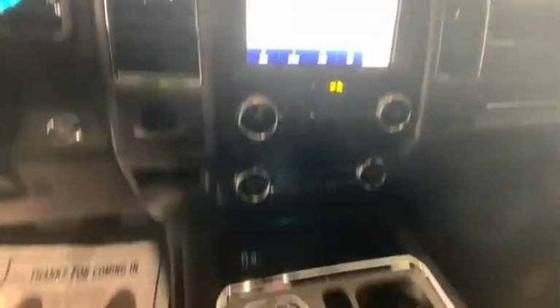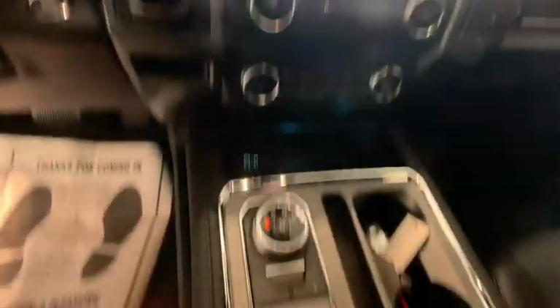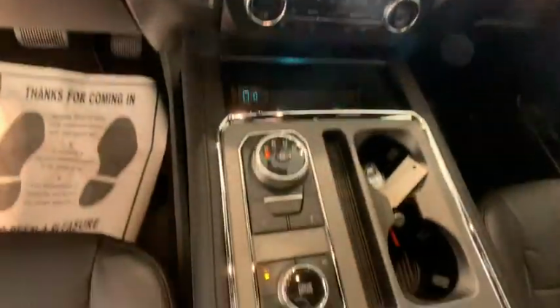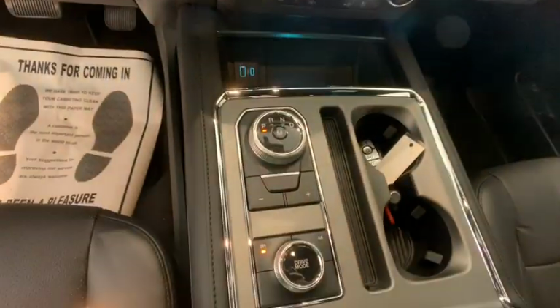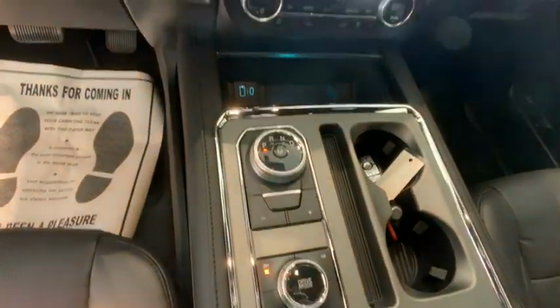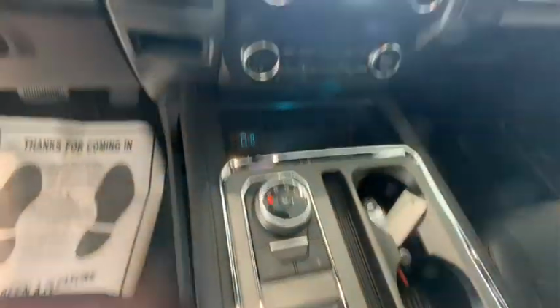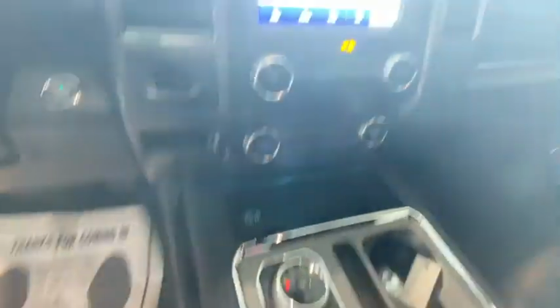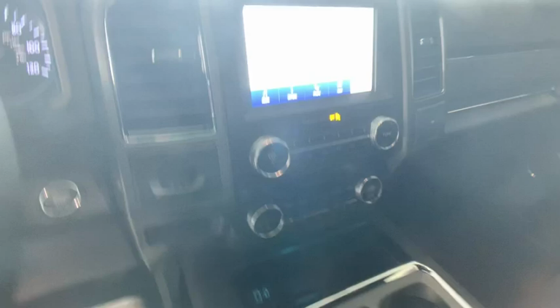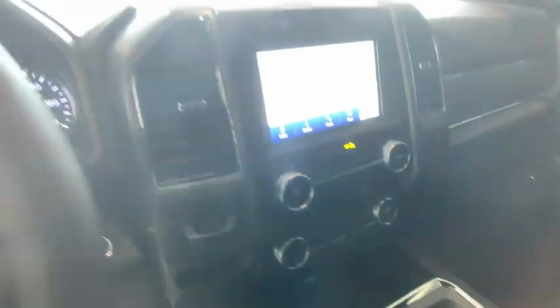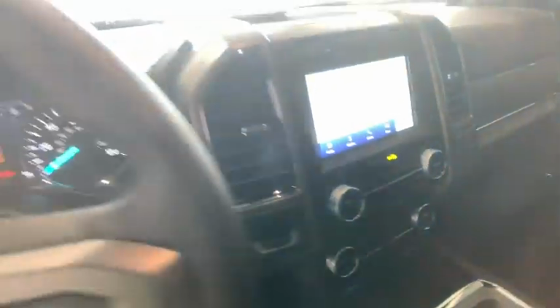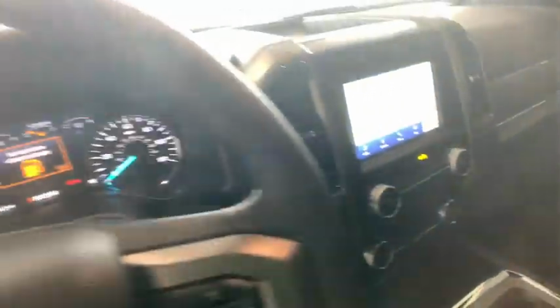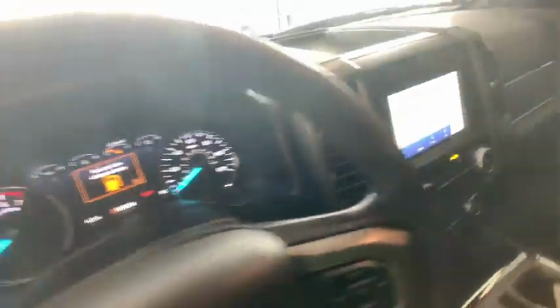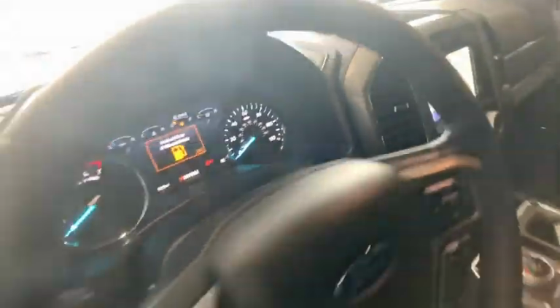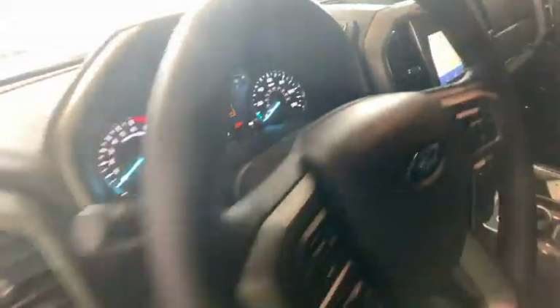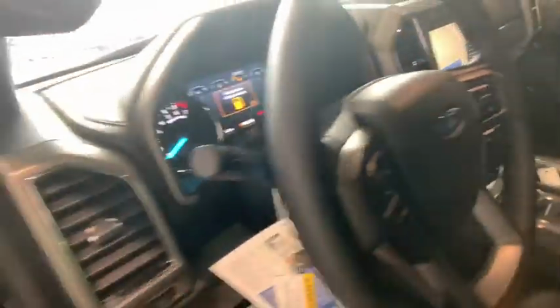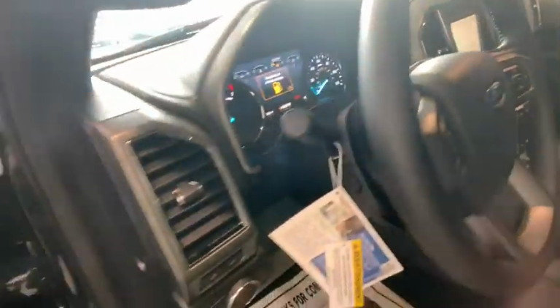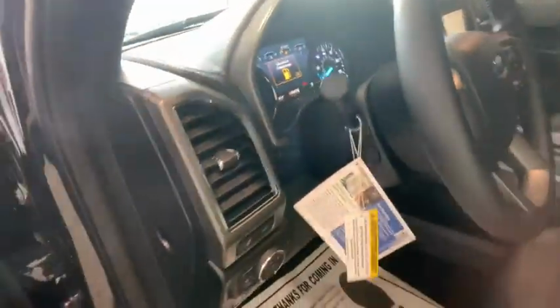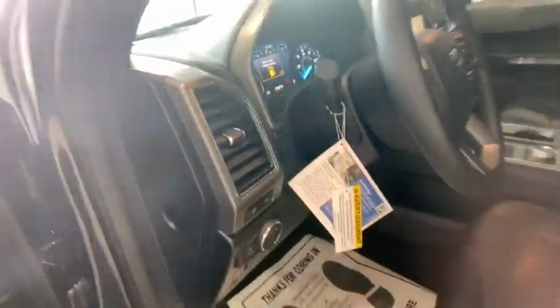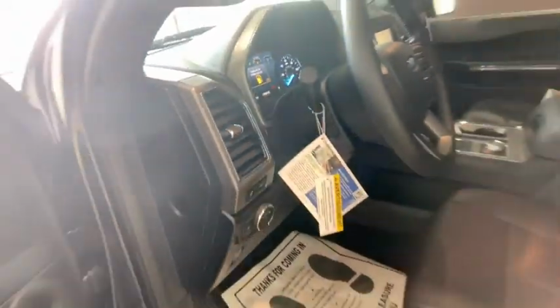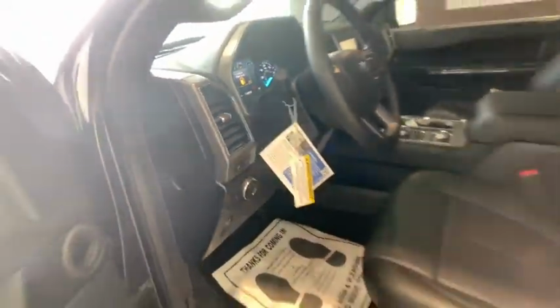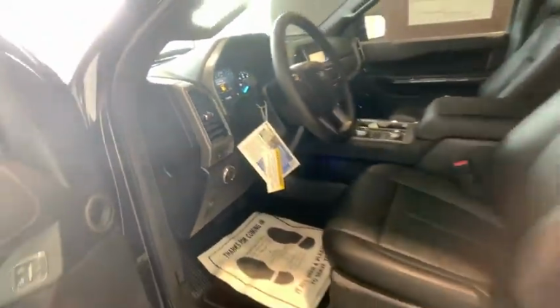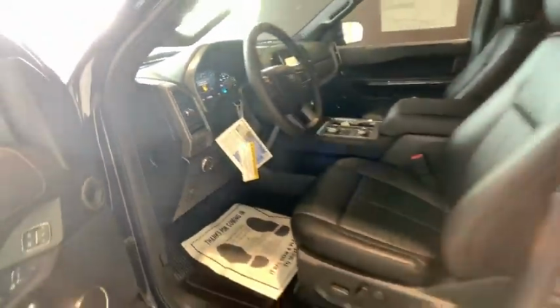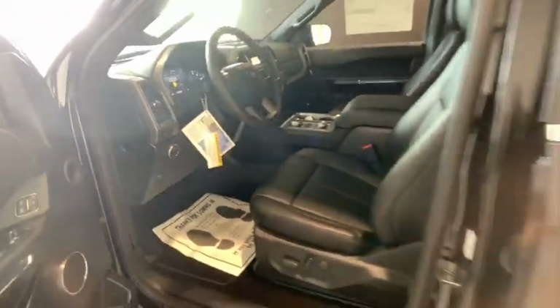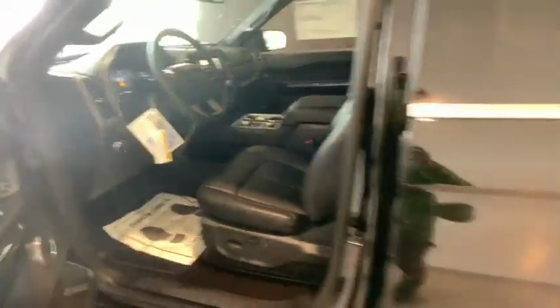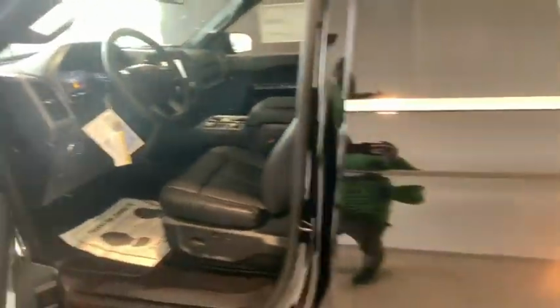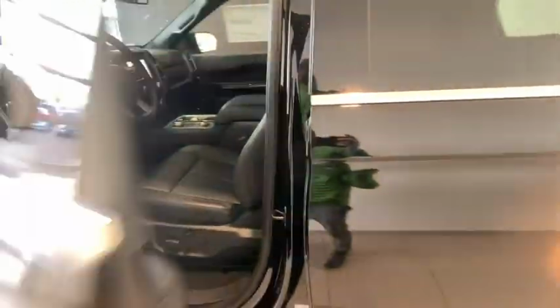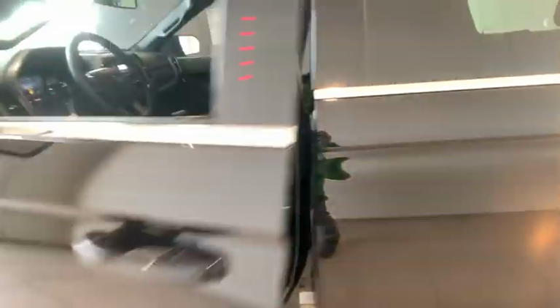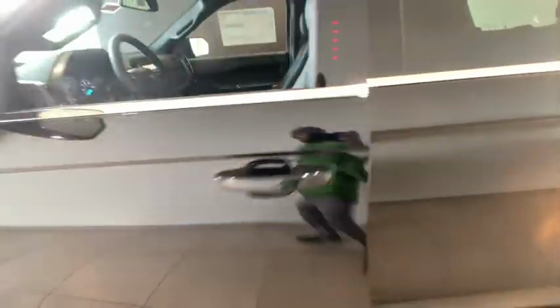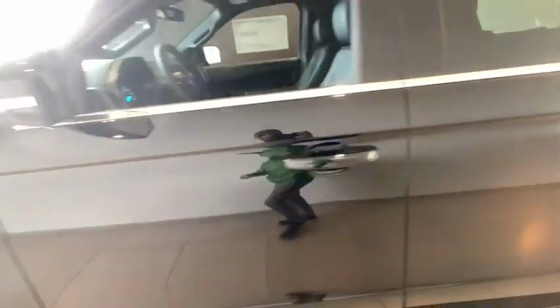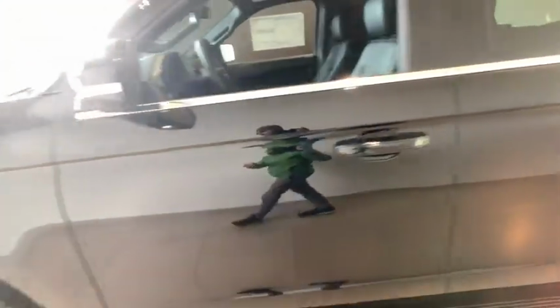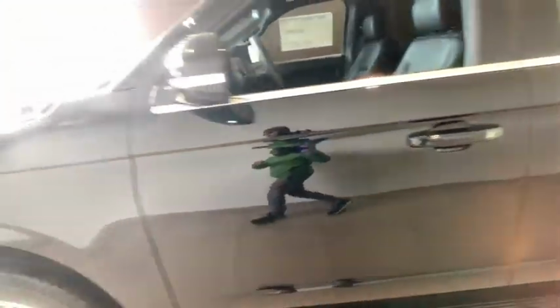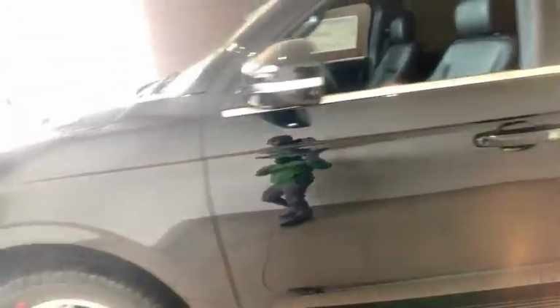Trip computer. Heated steering wheel. Sirius satellite radio. Panic alarm. Overhead console.